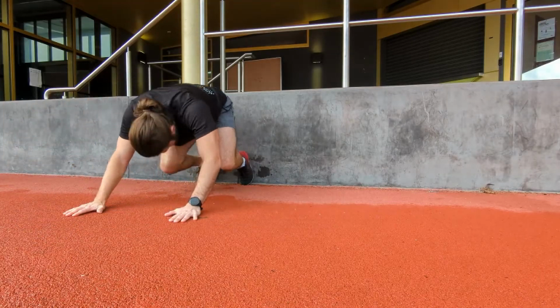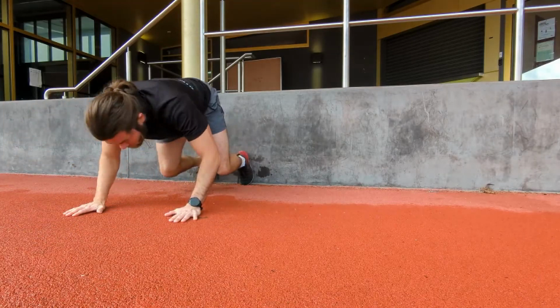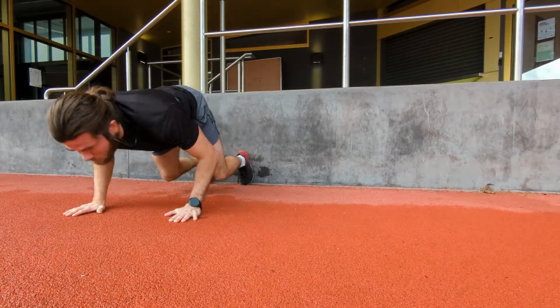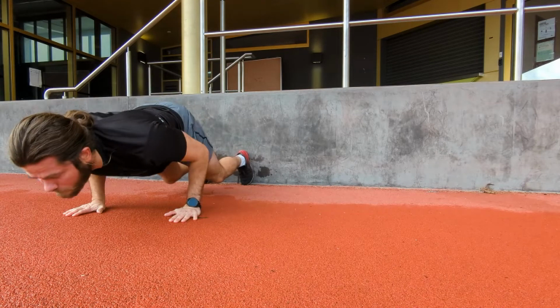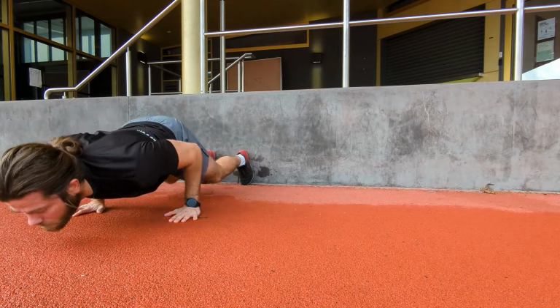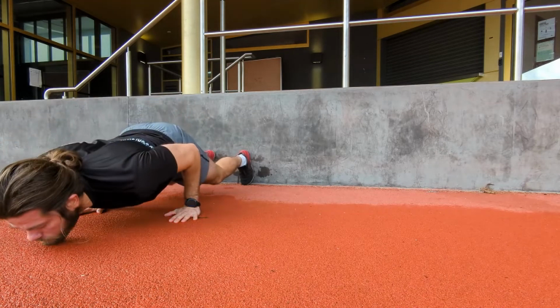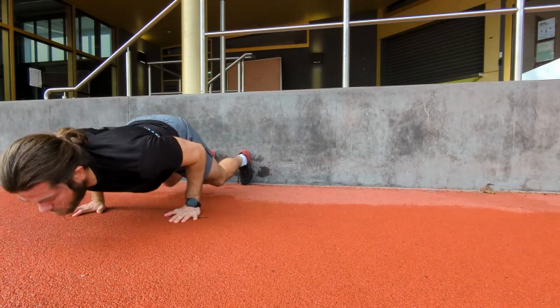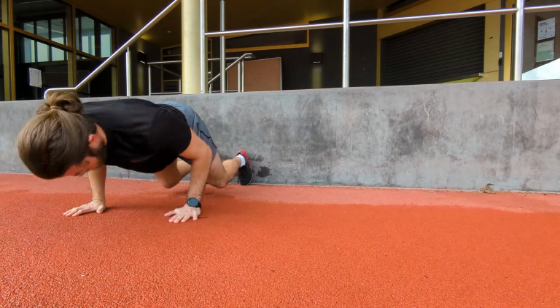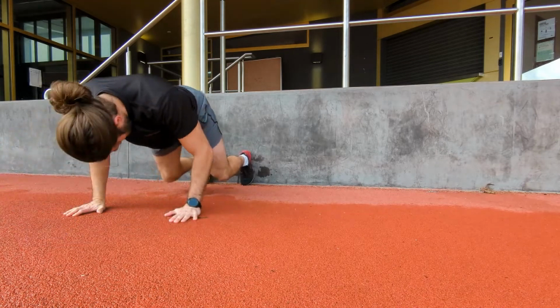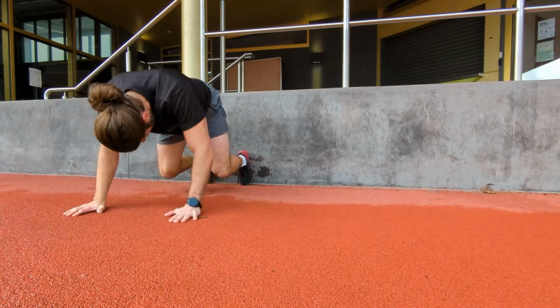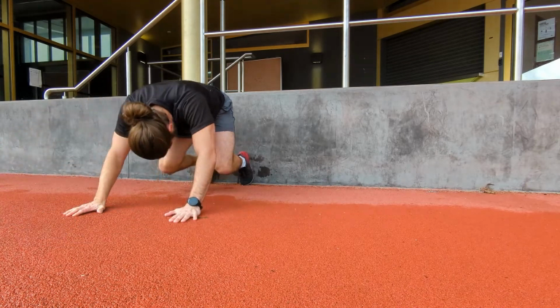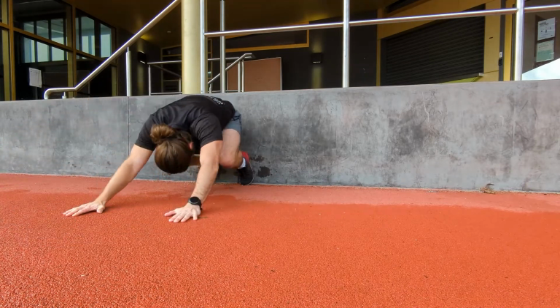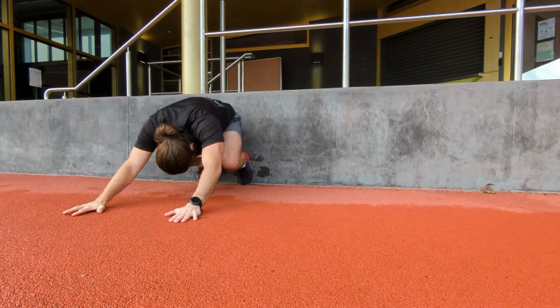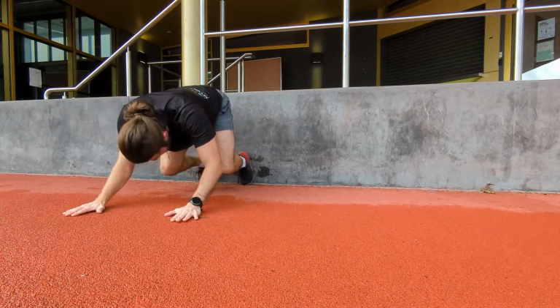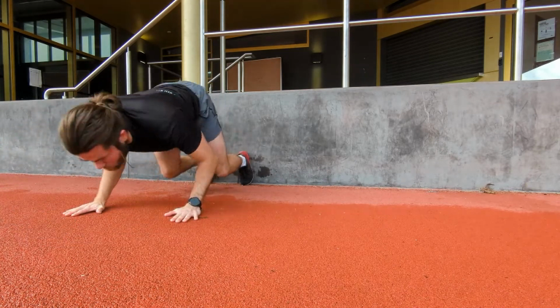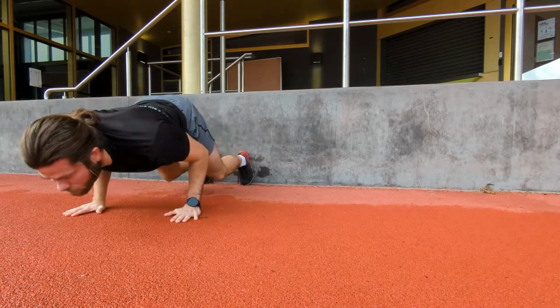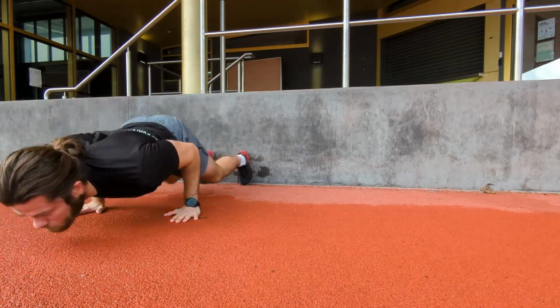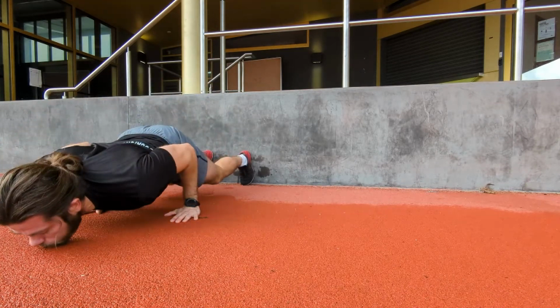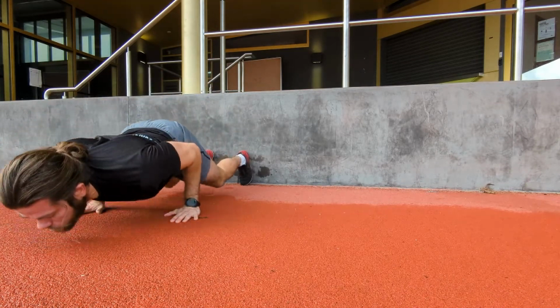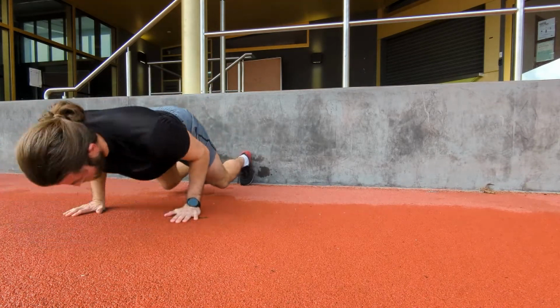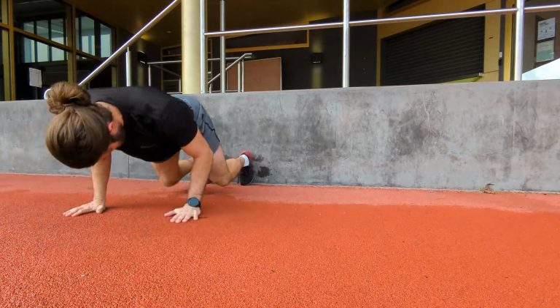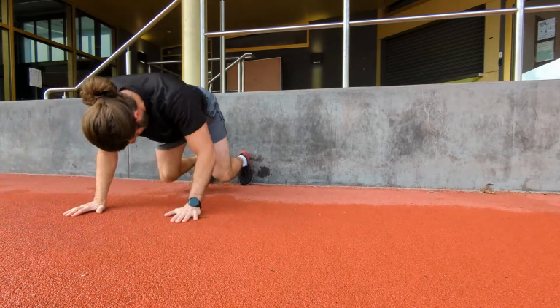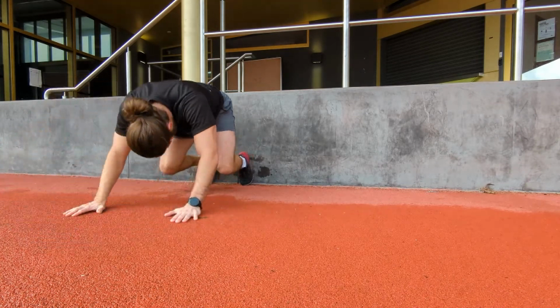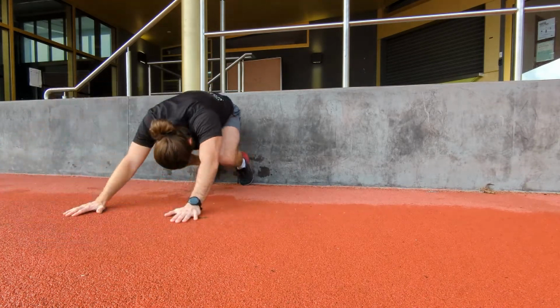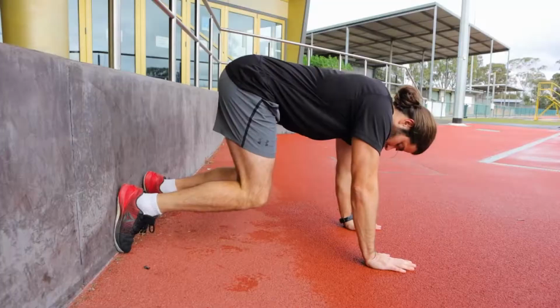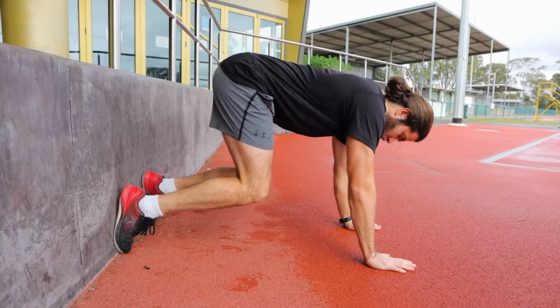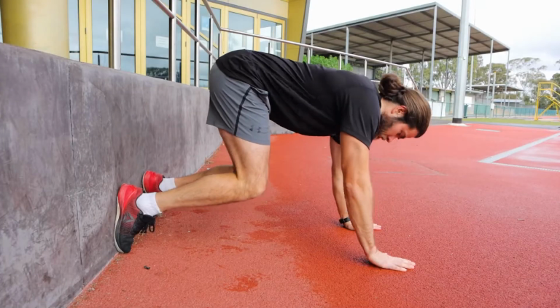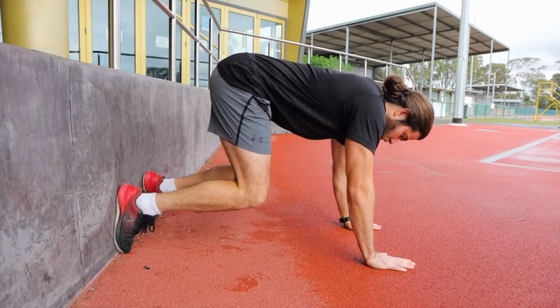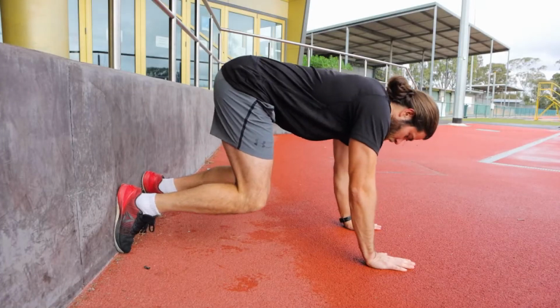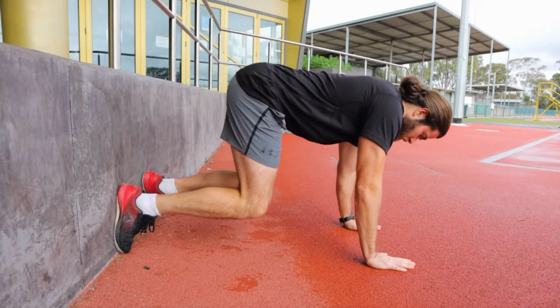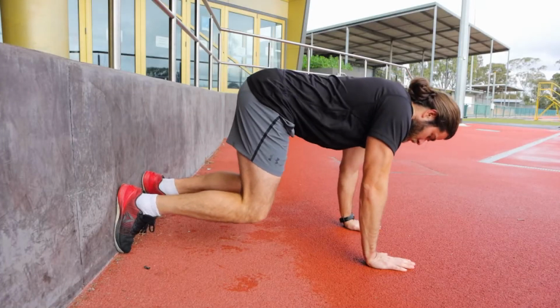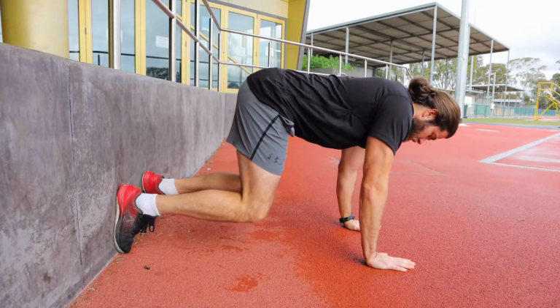As you're moving forward and approaching the floor, you need to engage your core to slow down the movement and avoid hitting your face on the floor.